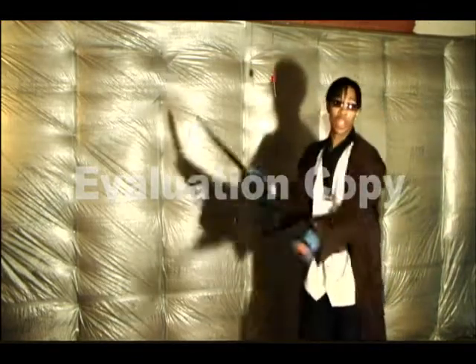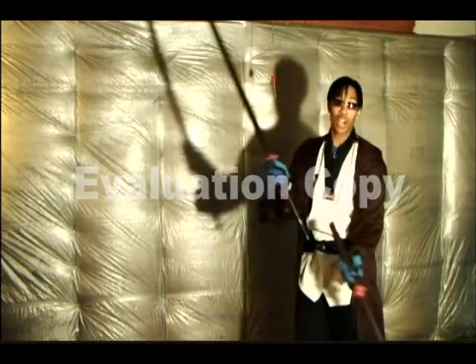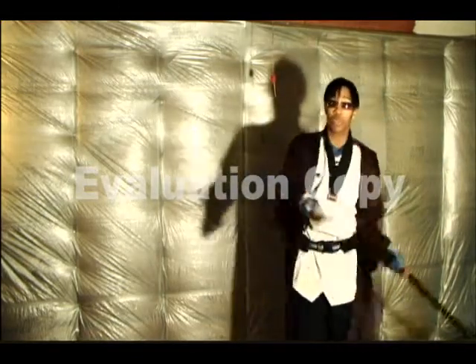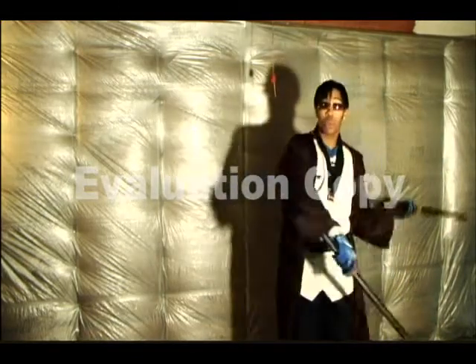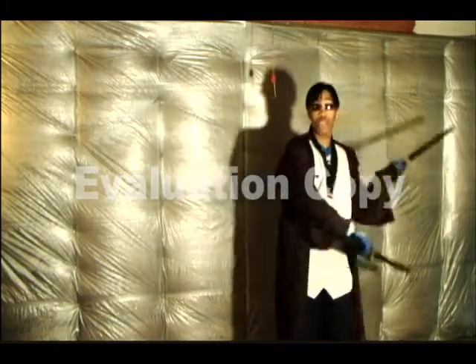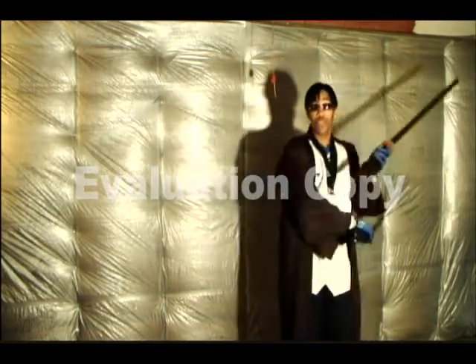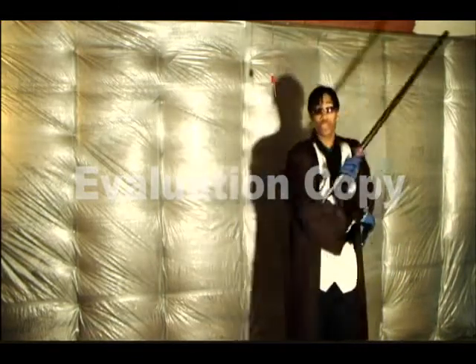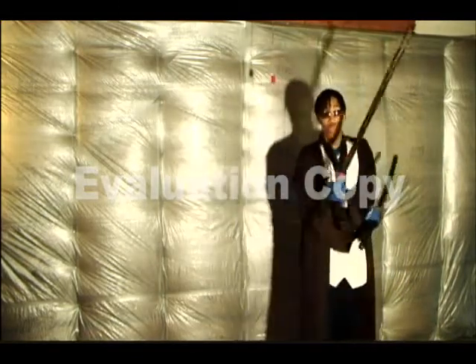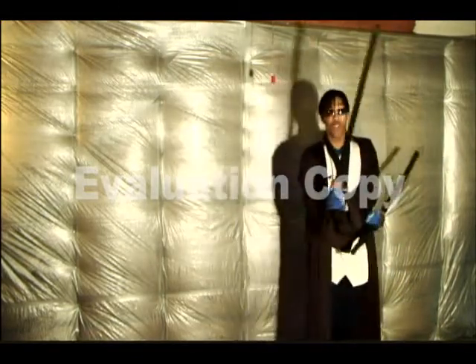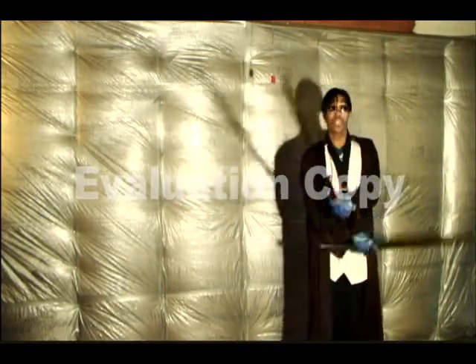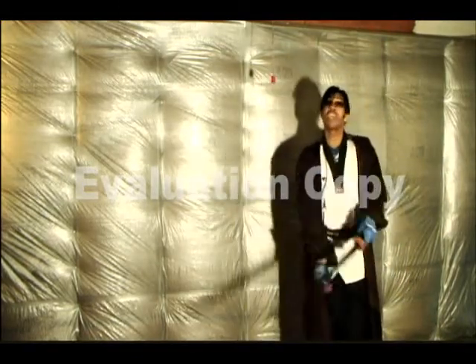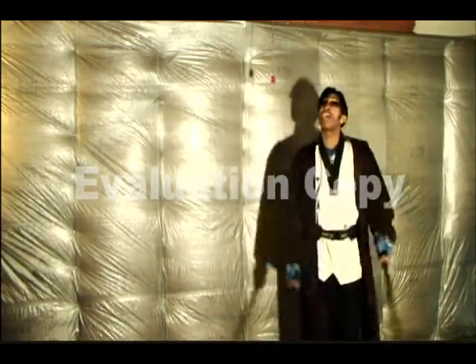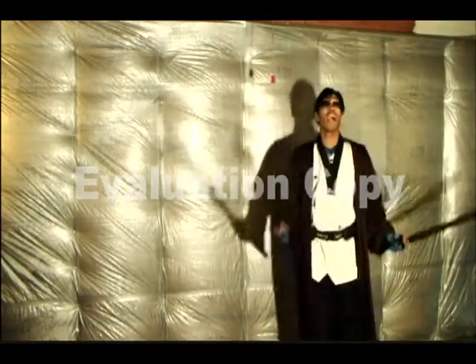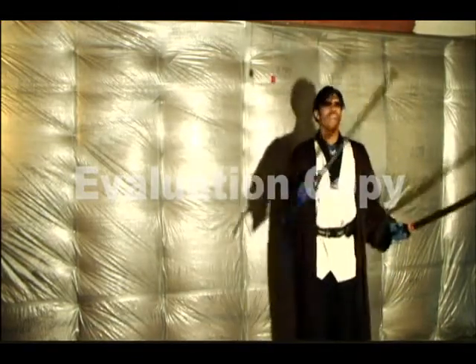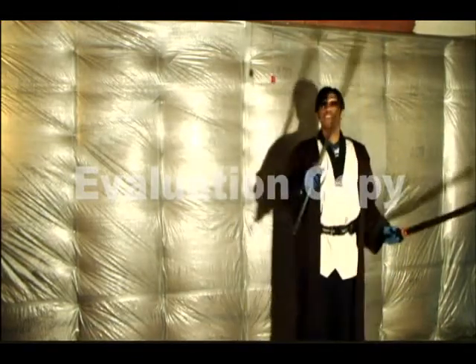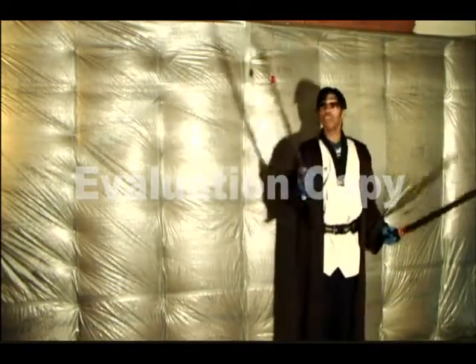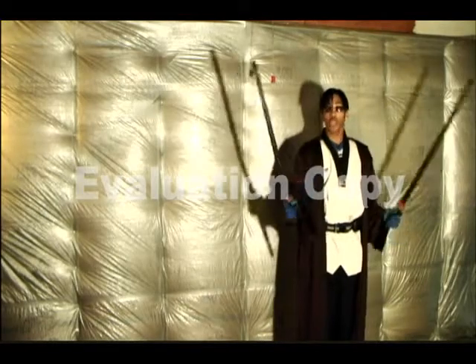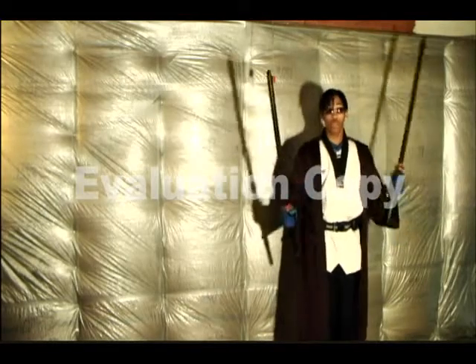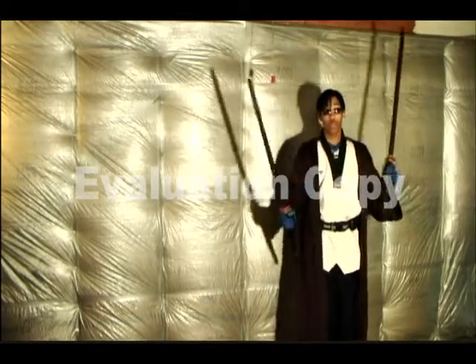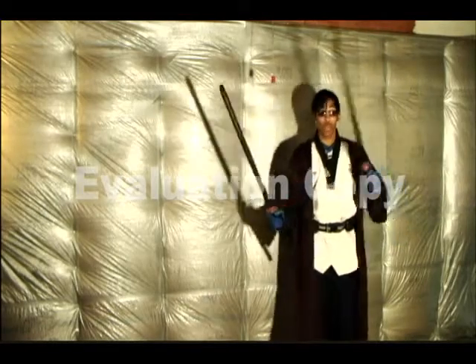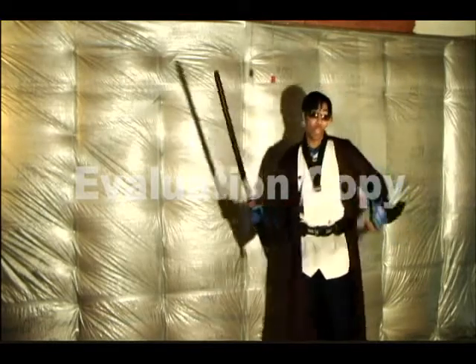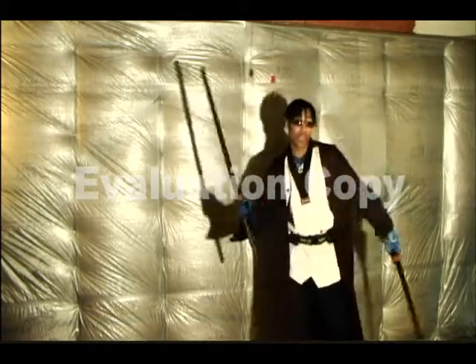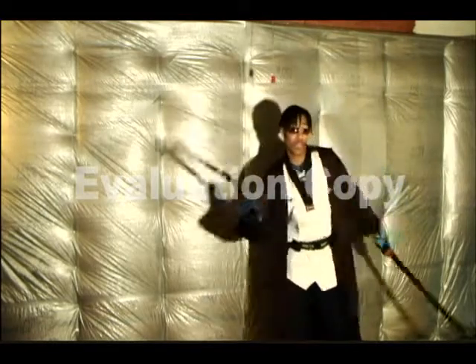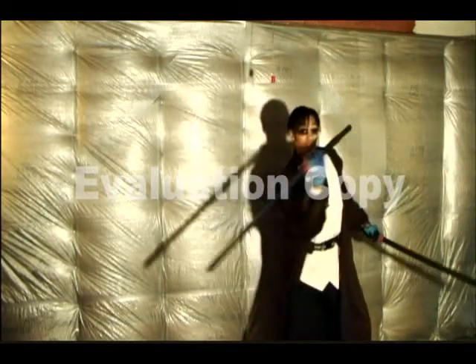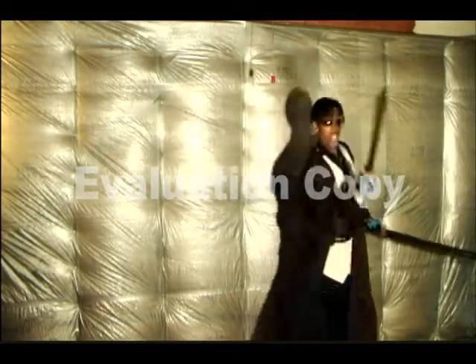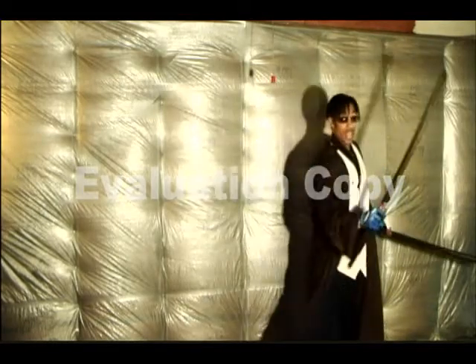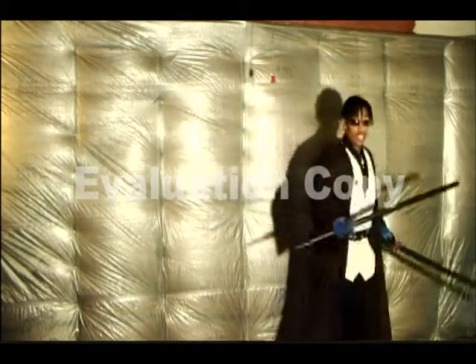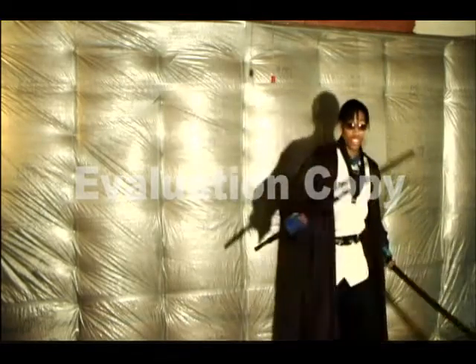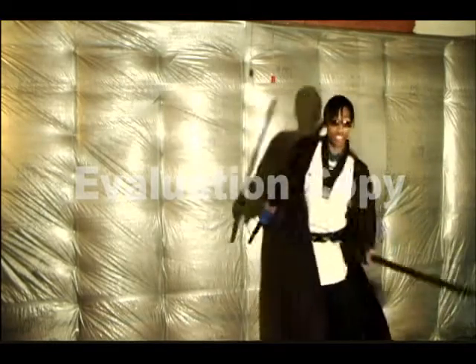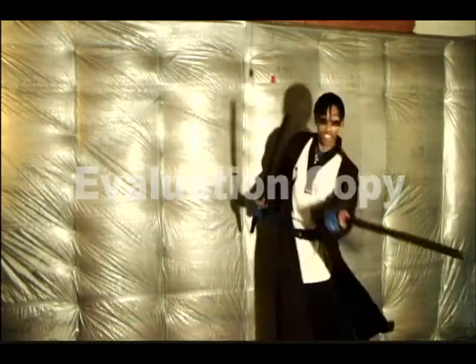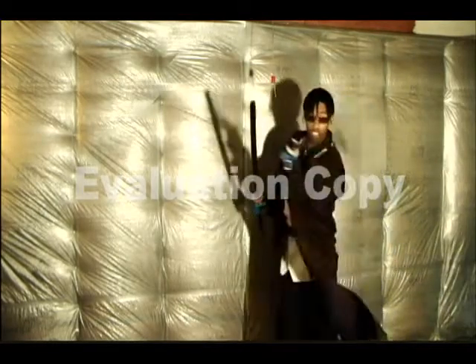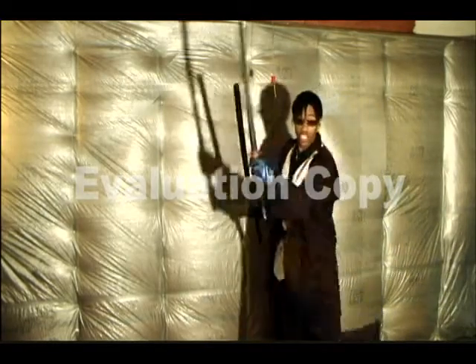Always be mindful of your surroundings. I don't have too much room here, but as you can clearly see...